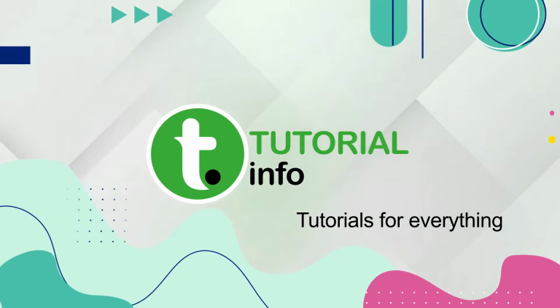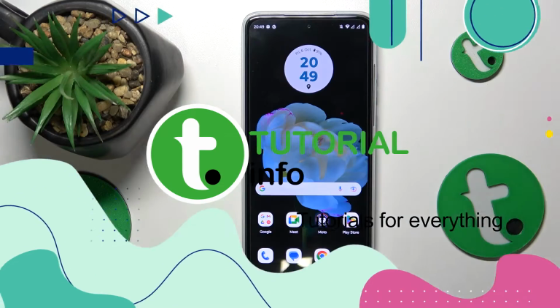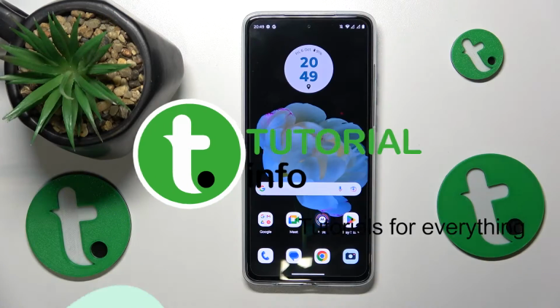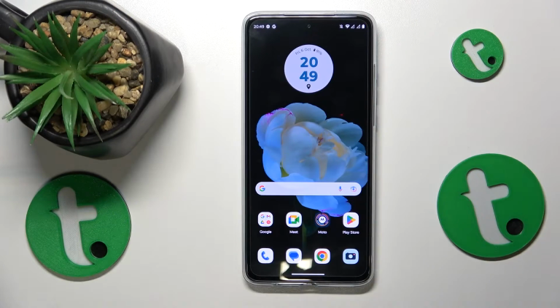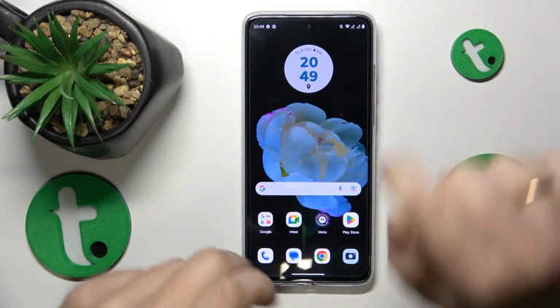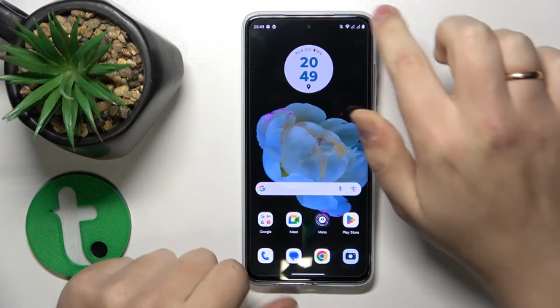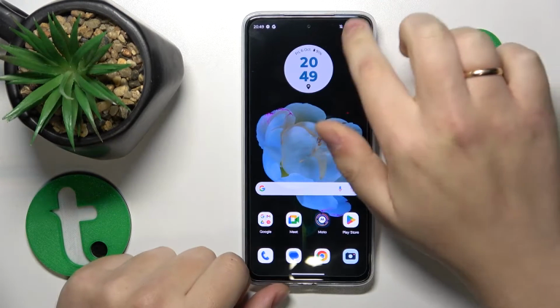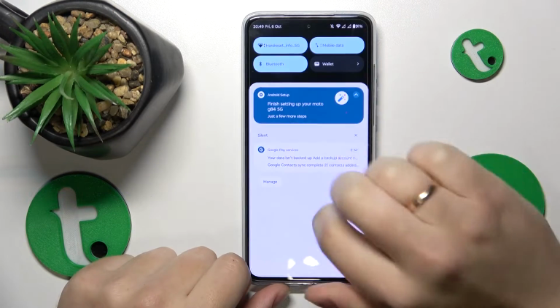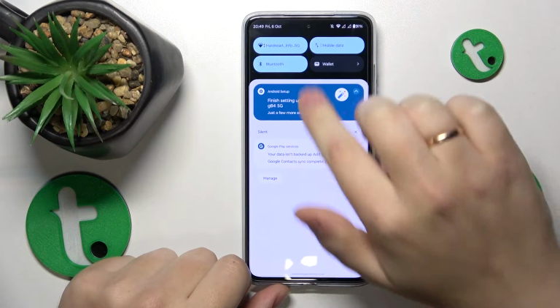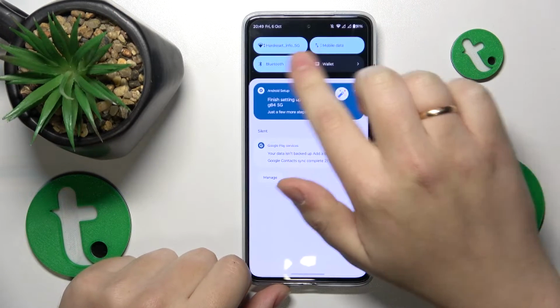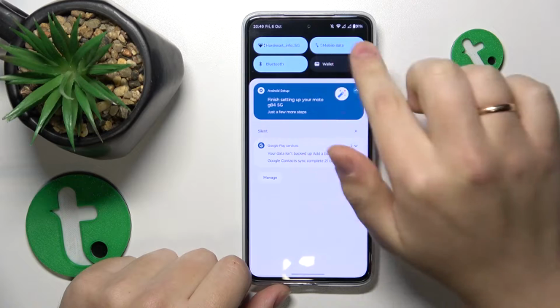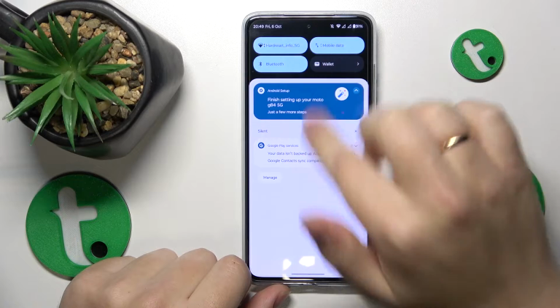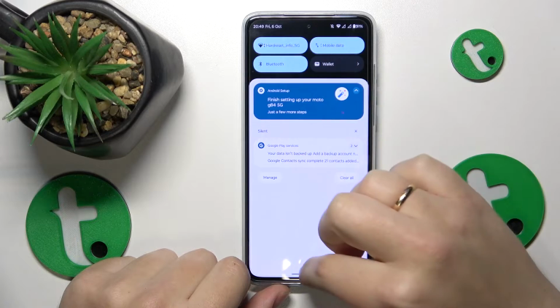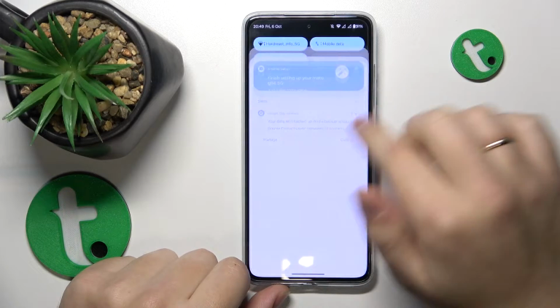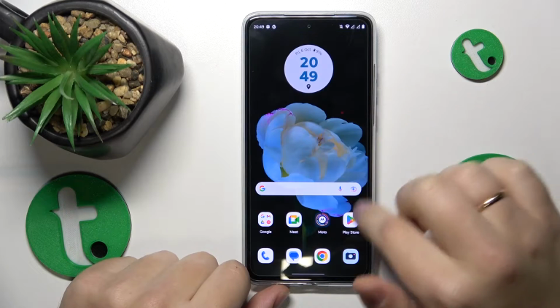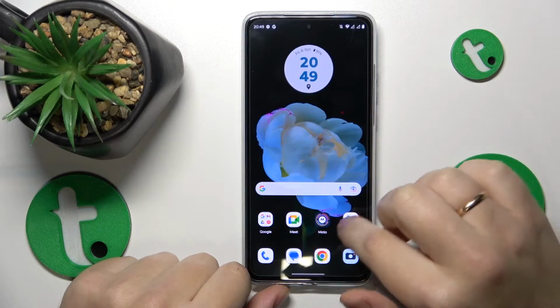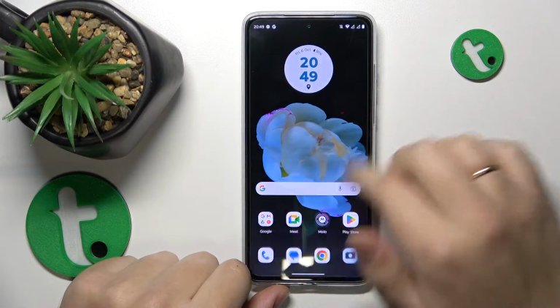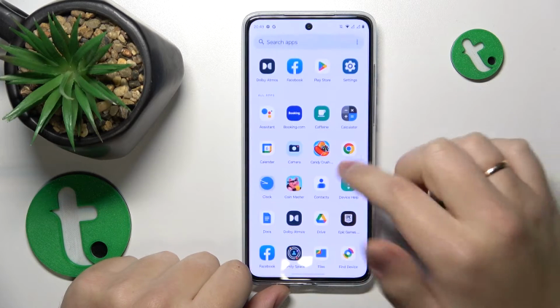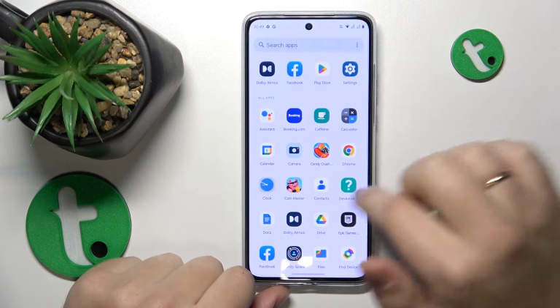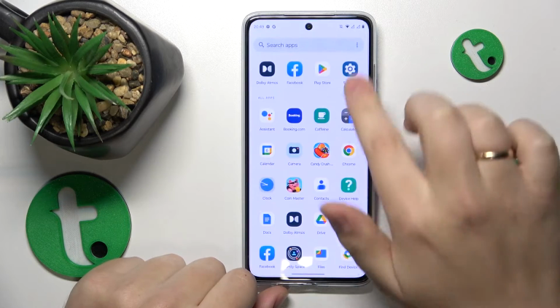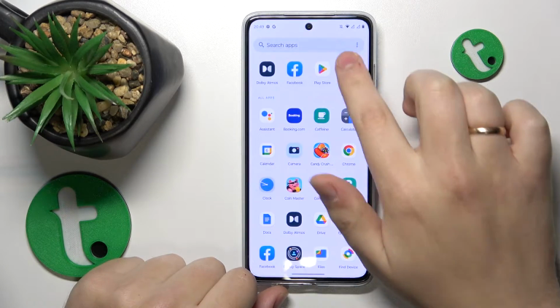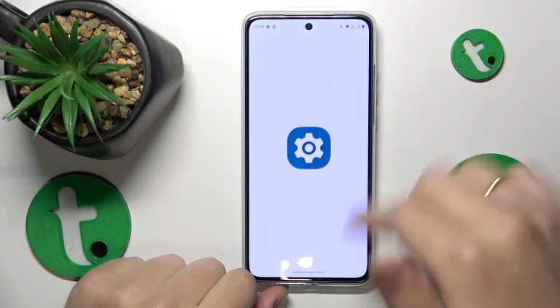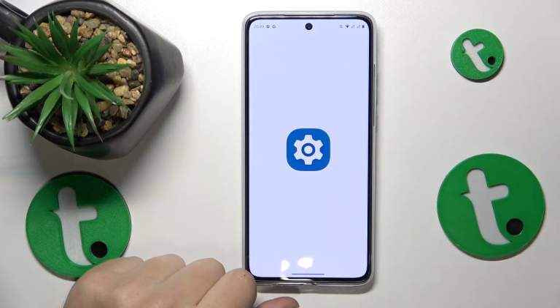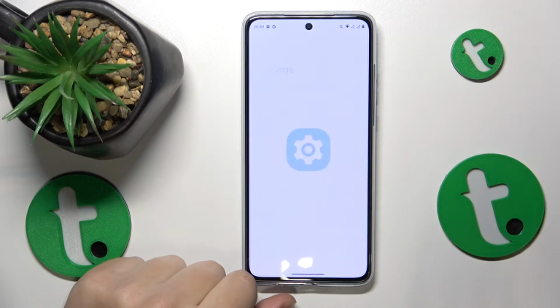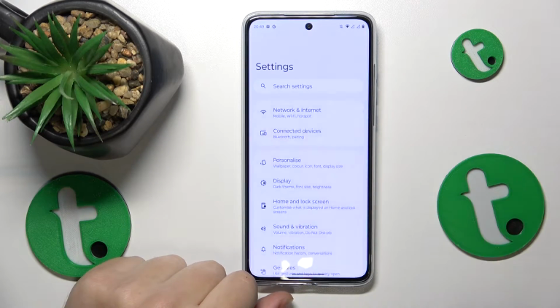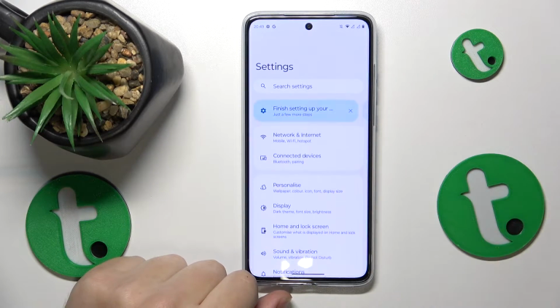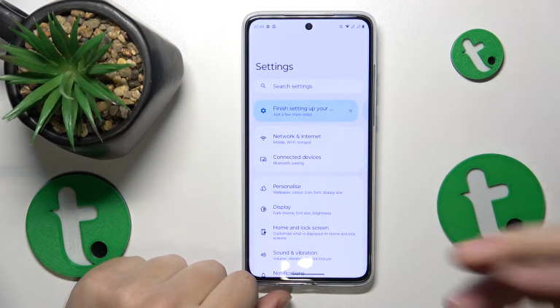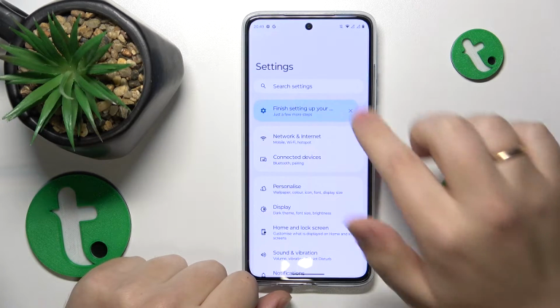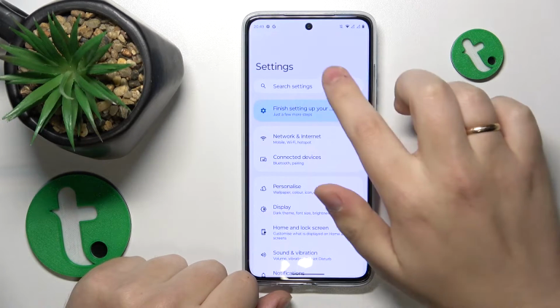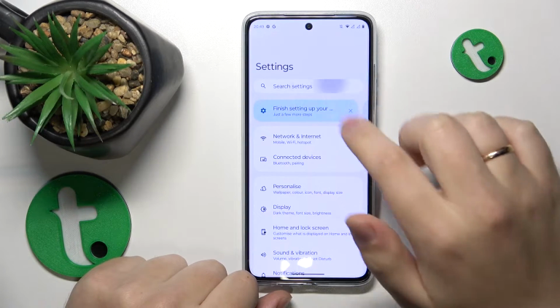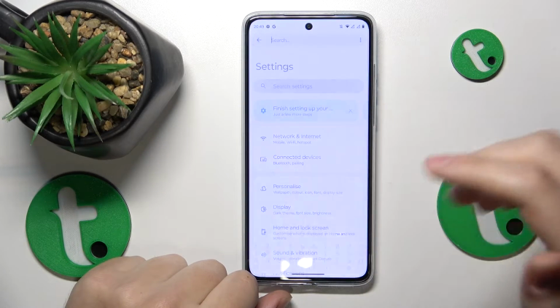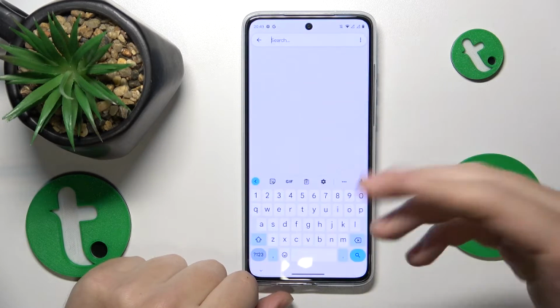So to start, make sure to turn on the Wi-Fi and Bluetooth. Then you can also check whether your location sharing is enabled.